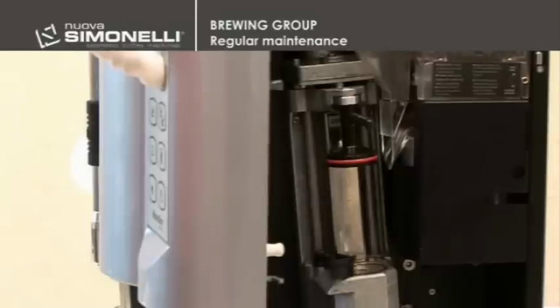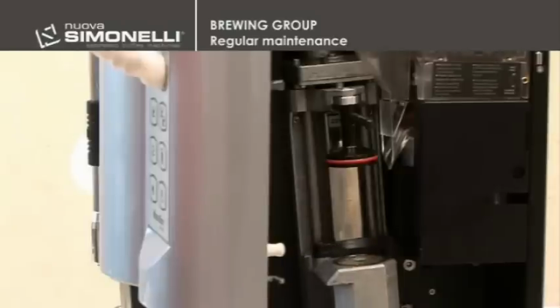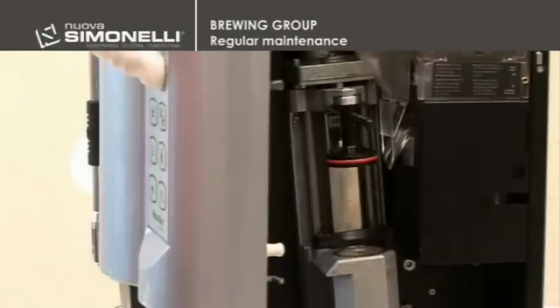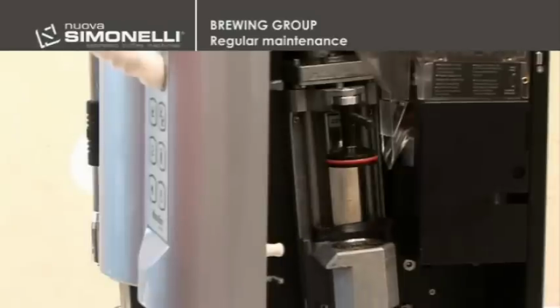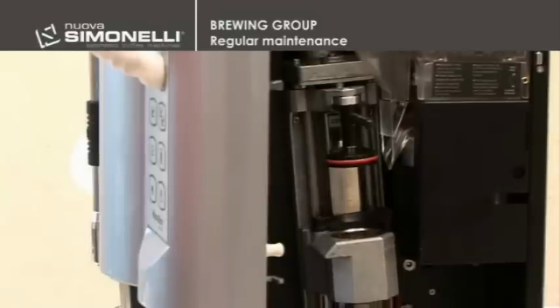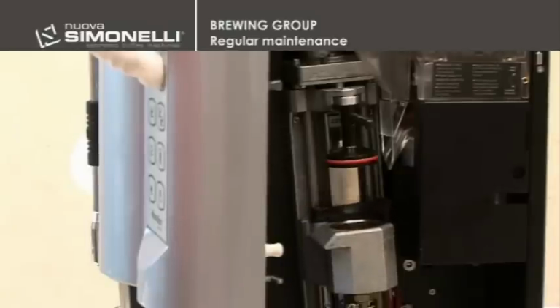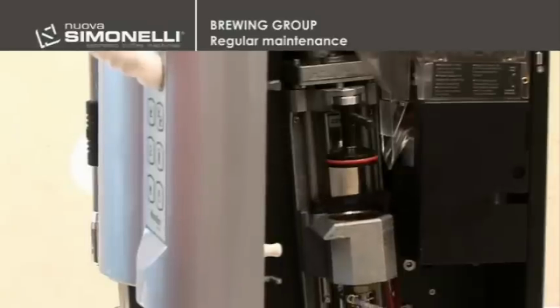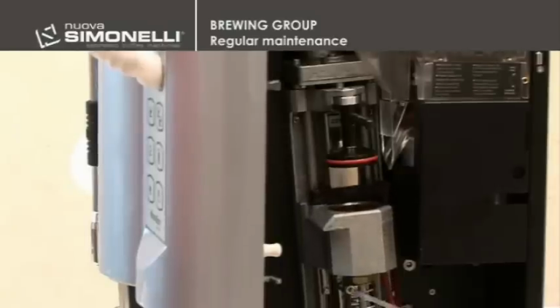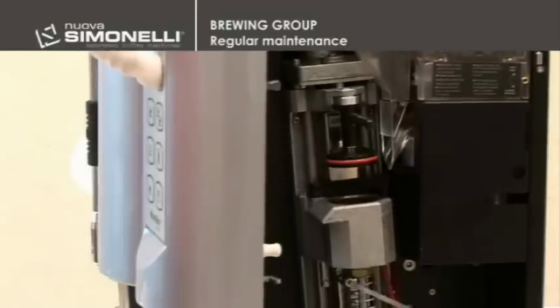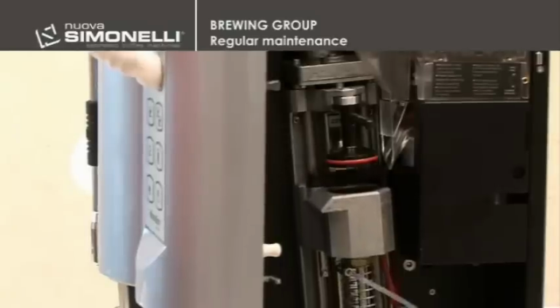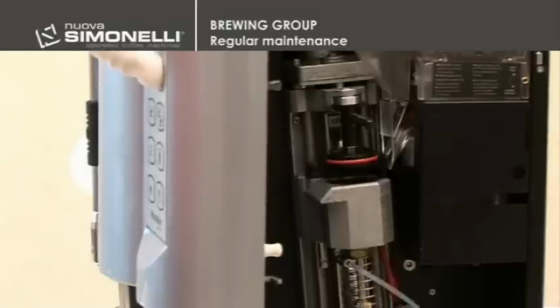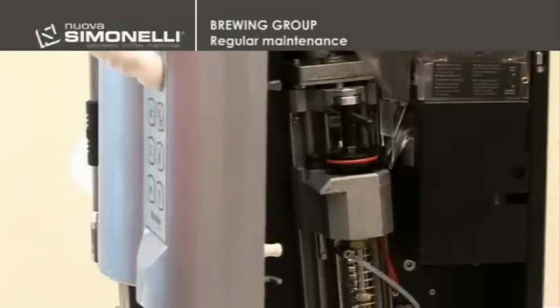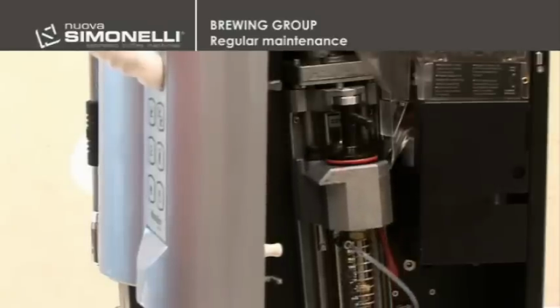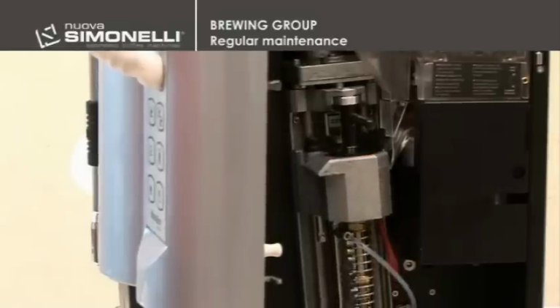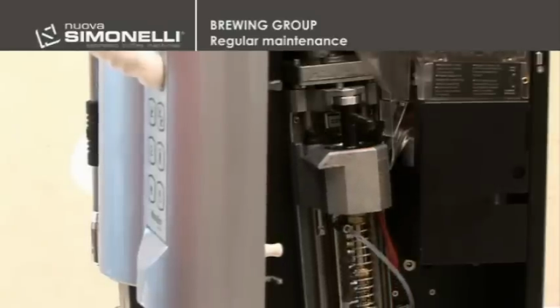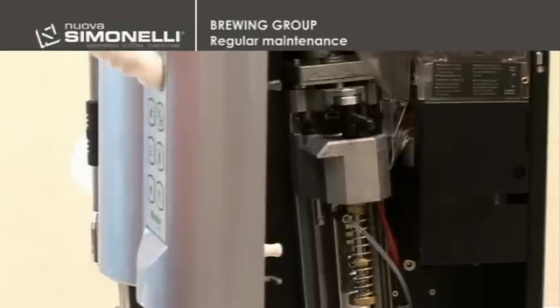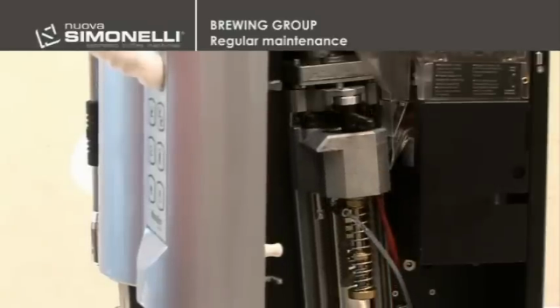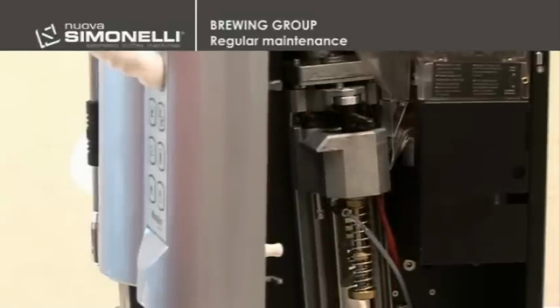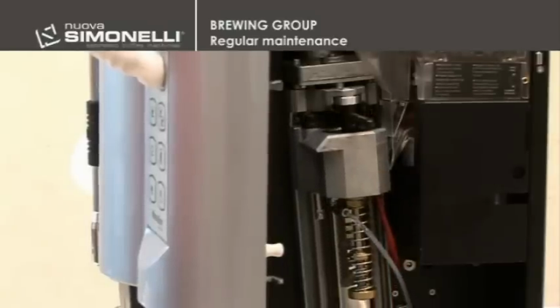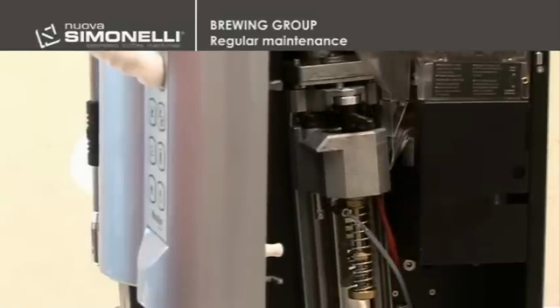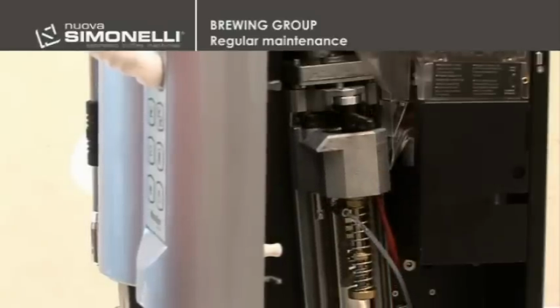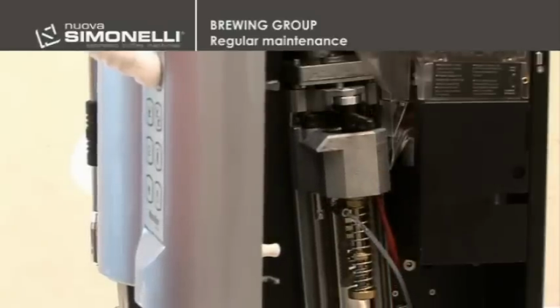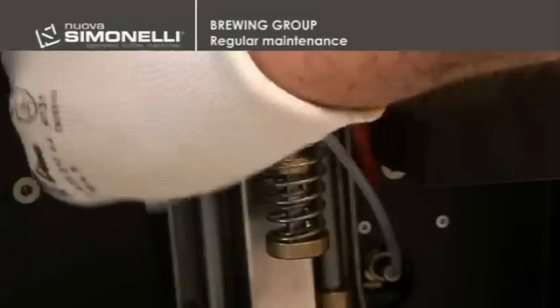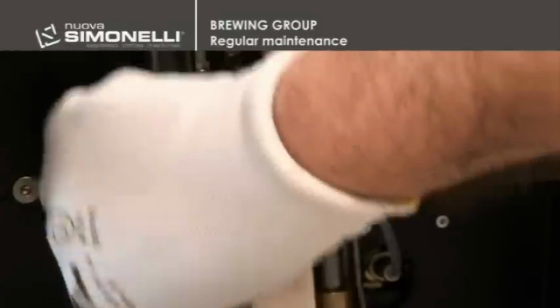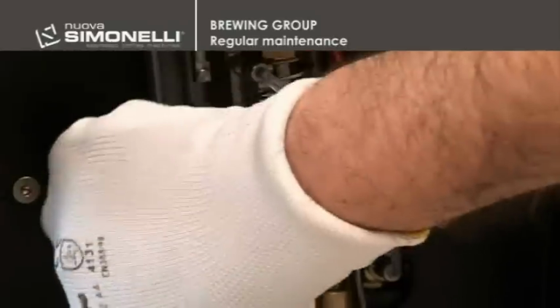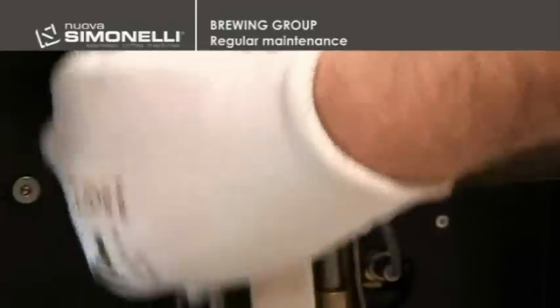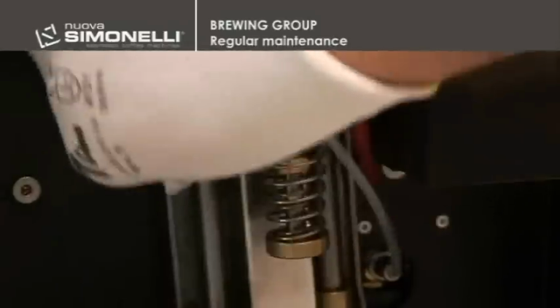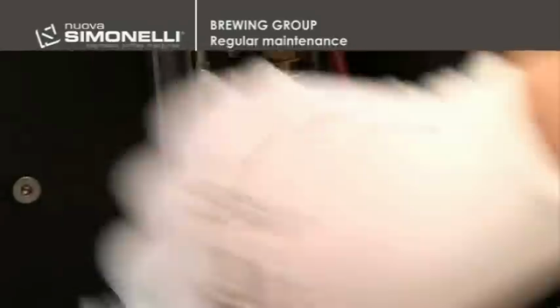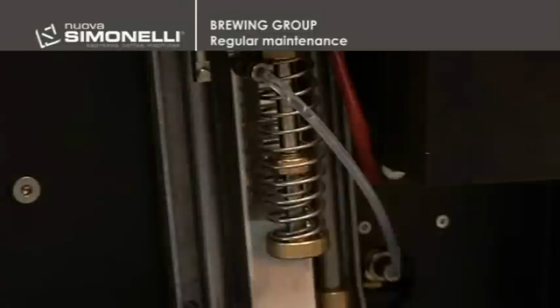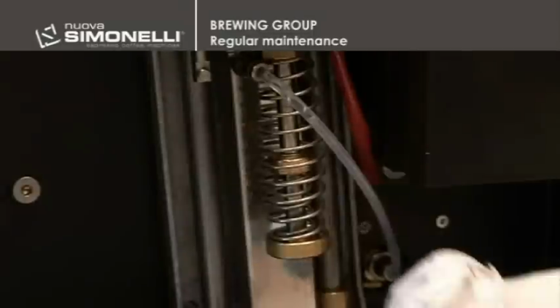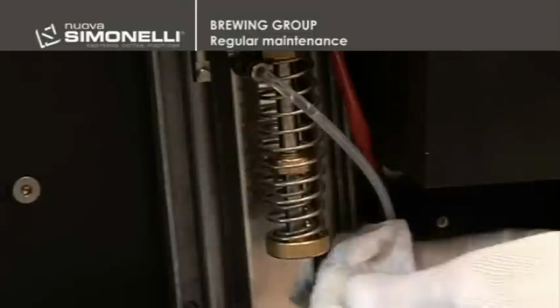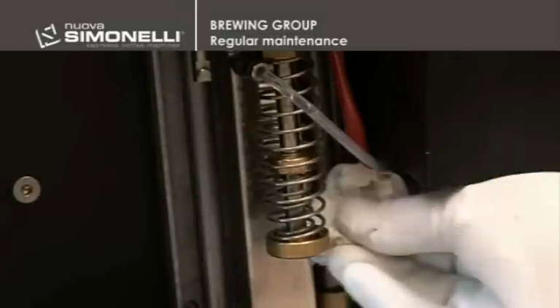By pressing the up arrow key, you can clean the lower side of the guides. Do not use any kind of lubricant.